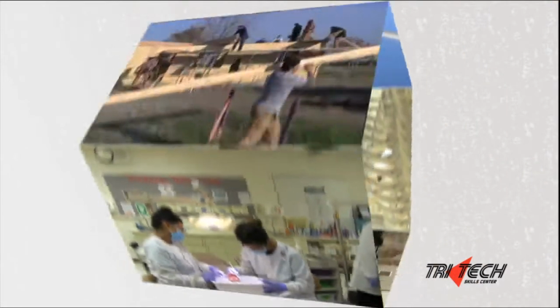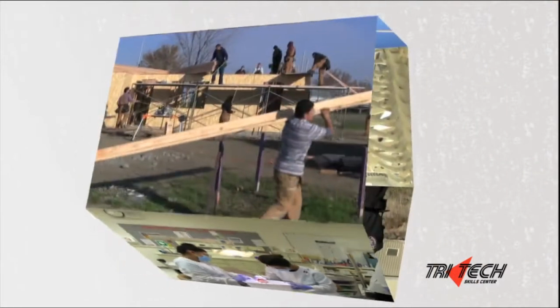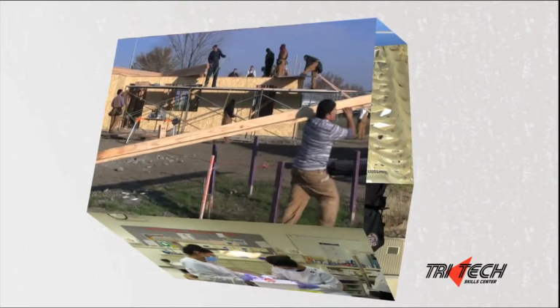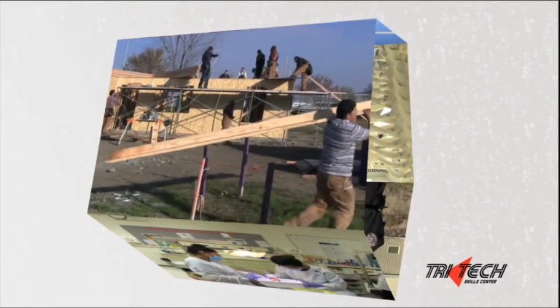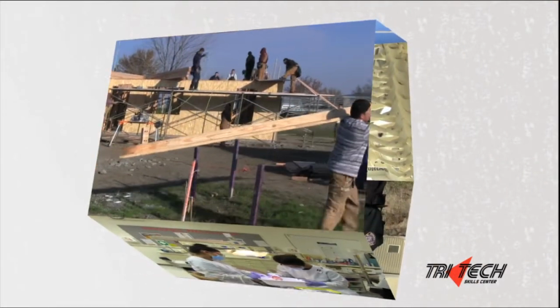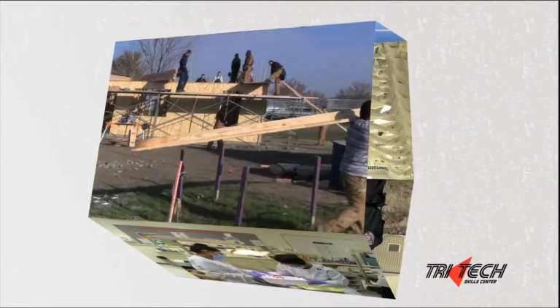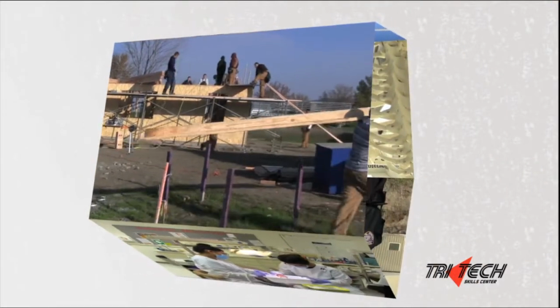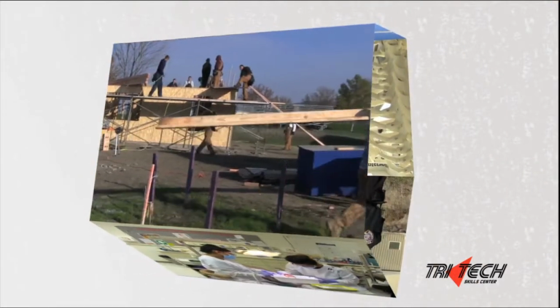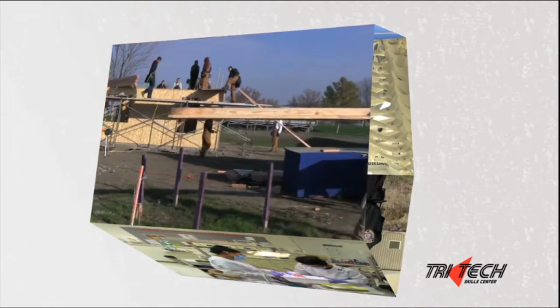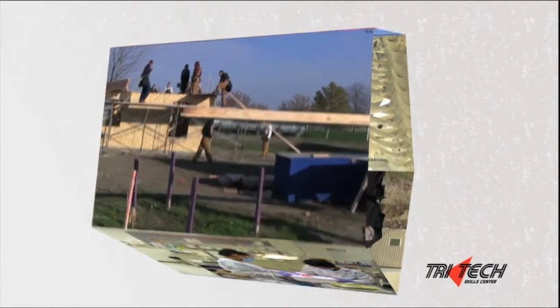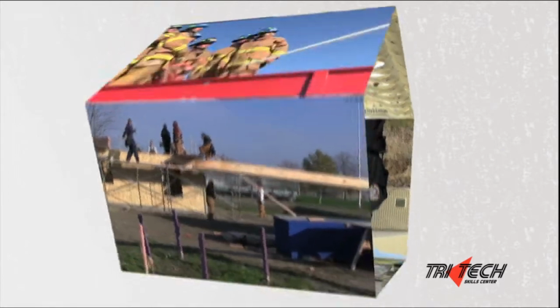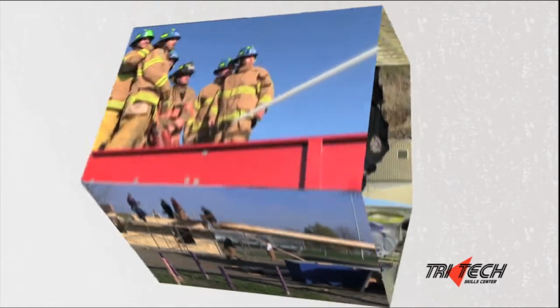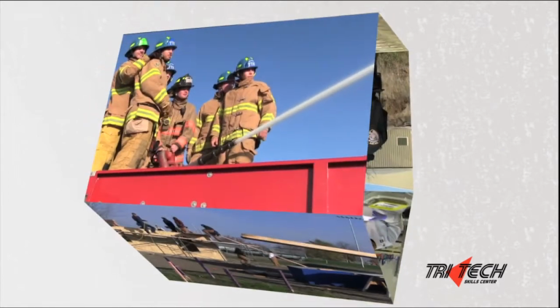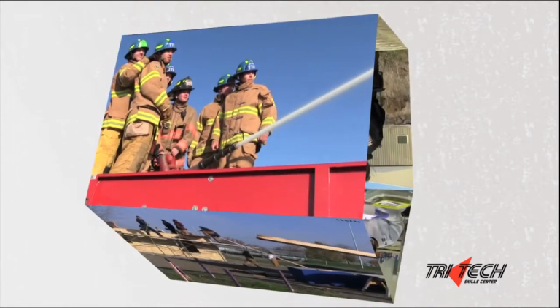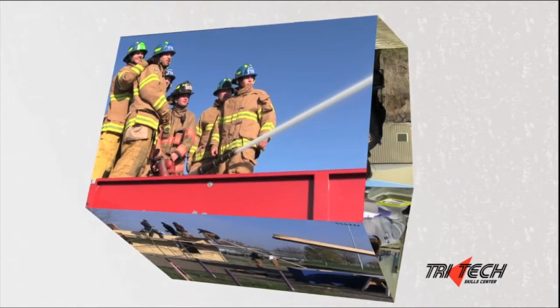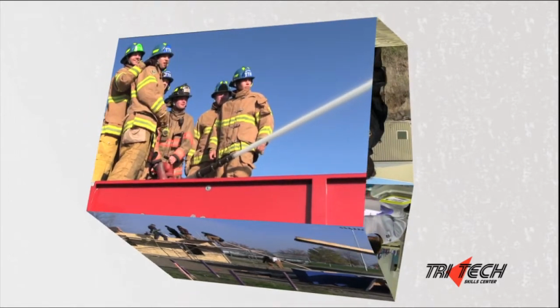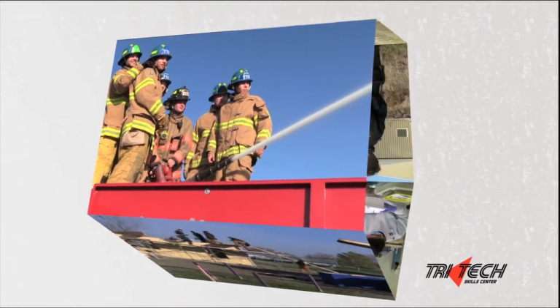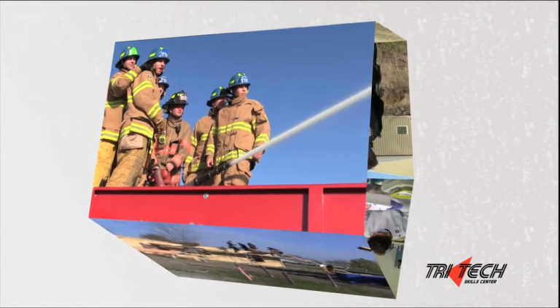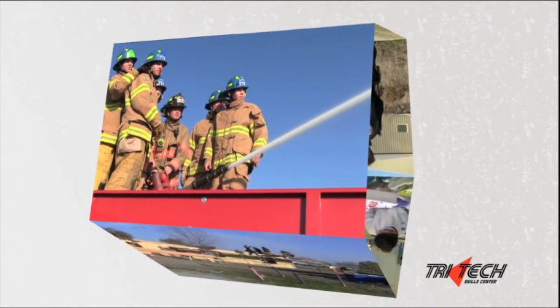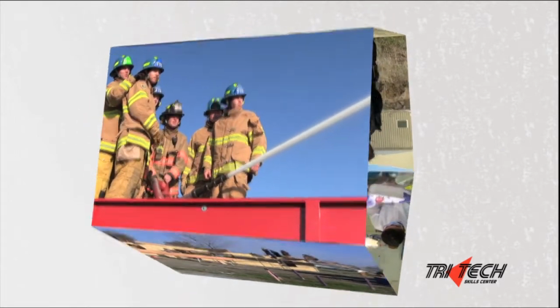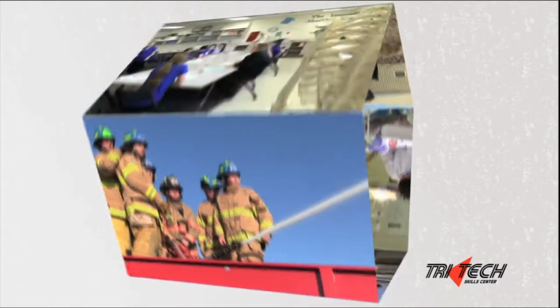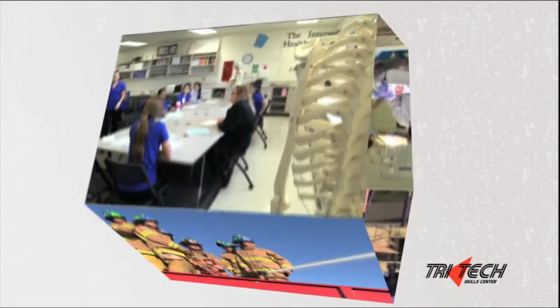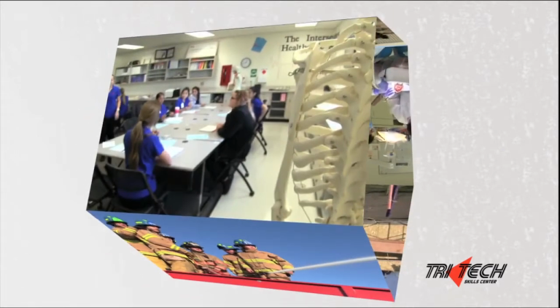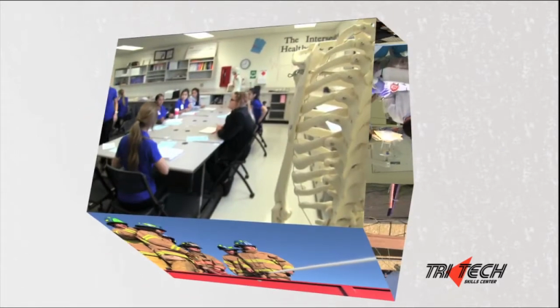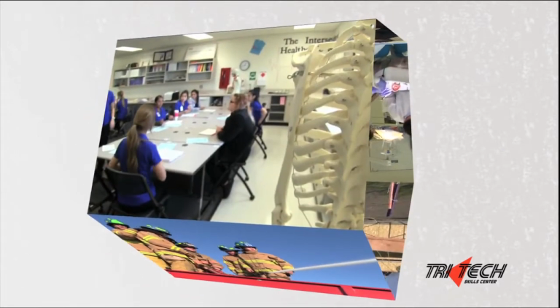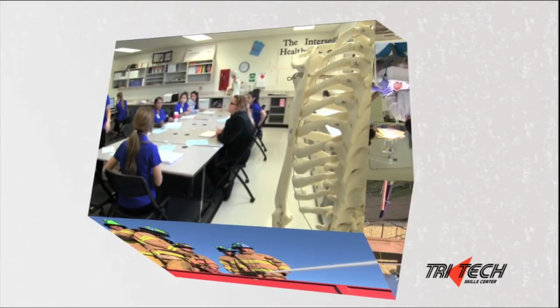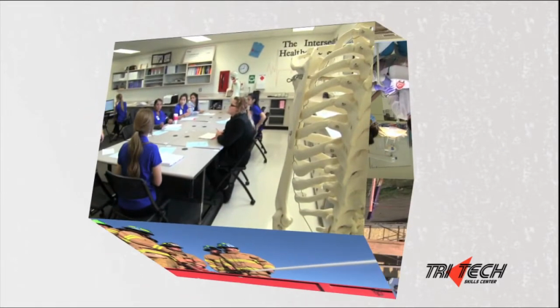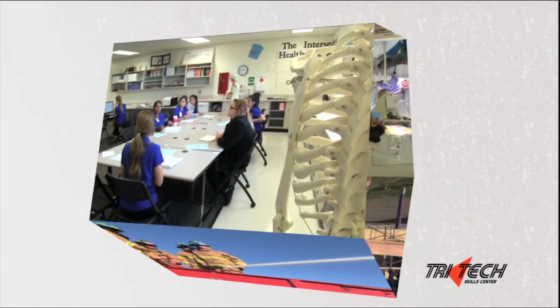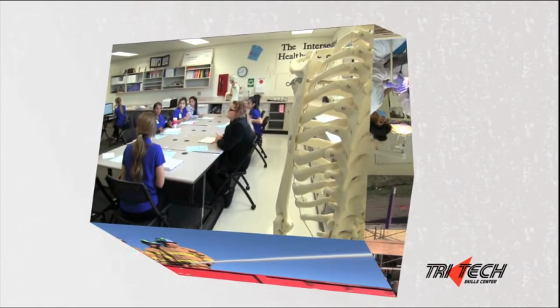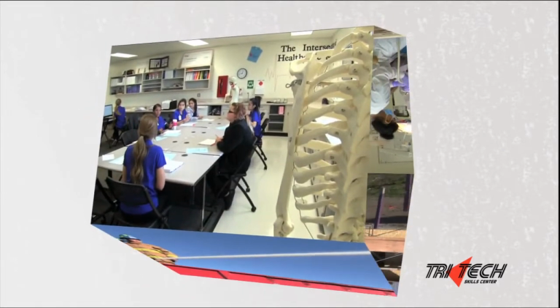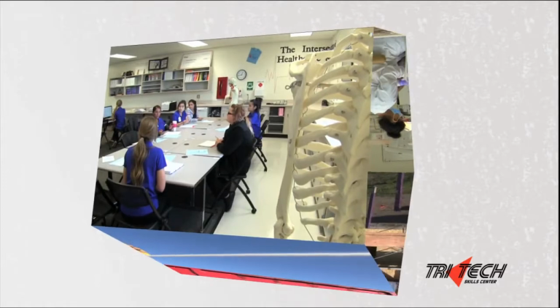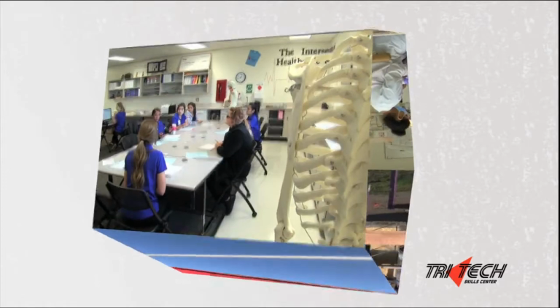TriTech Skills Center is available to you. Over 20 programs with cutting-edge technology to expand your opportunities, preparing you for the future.